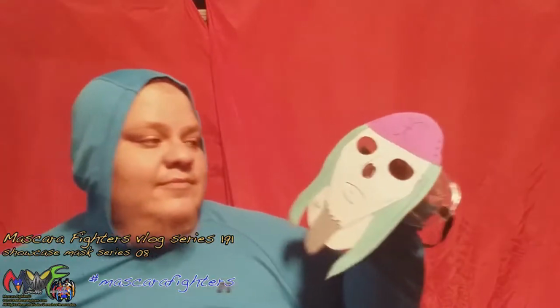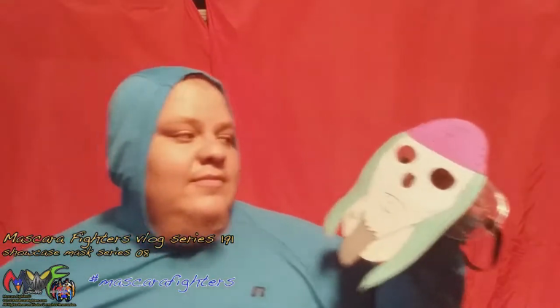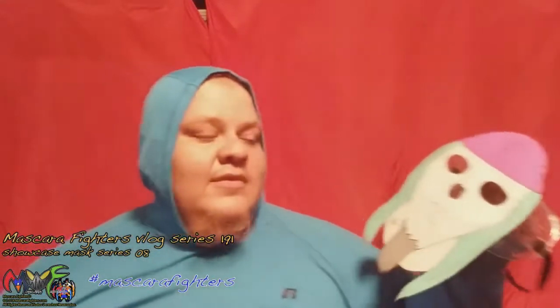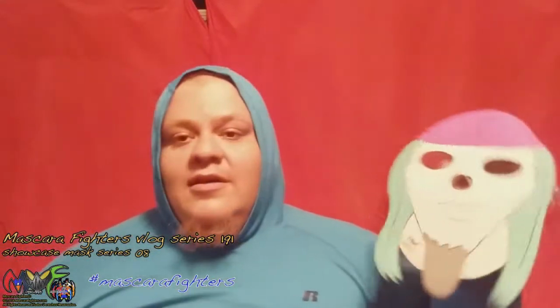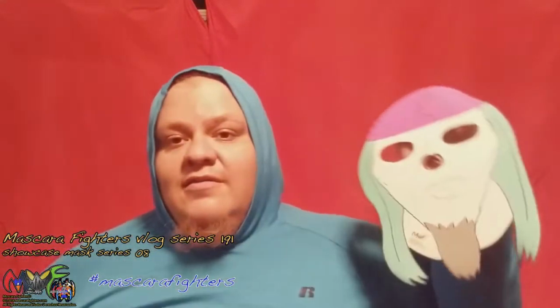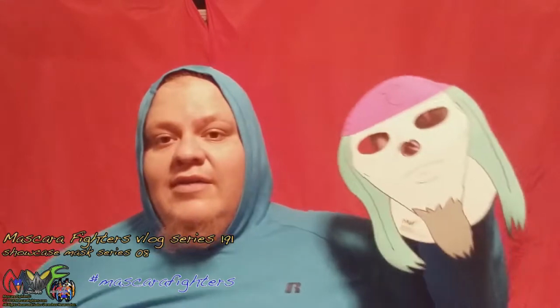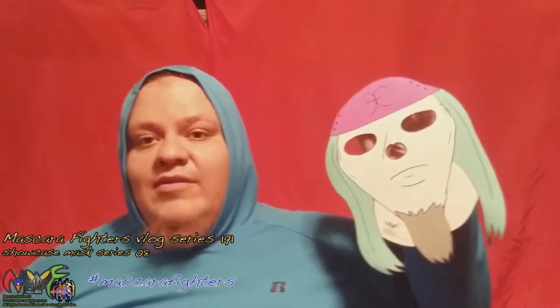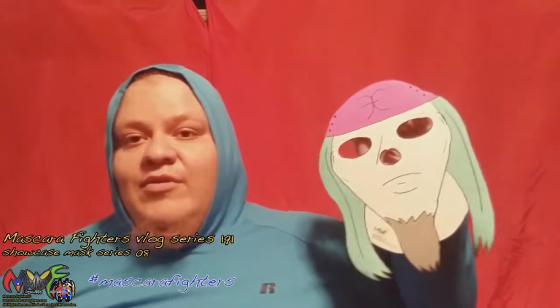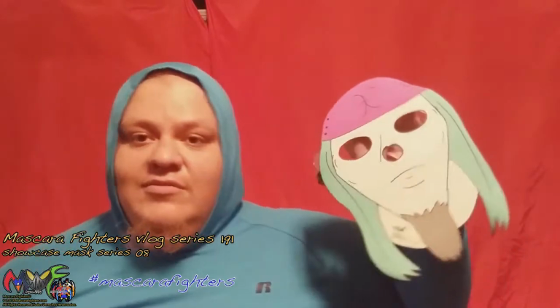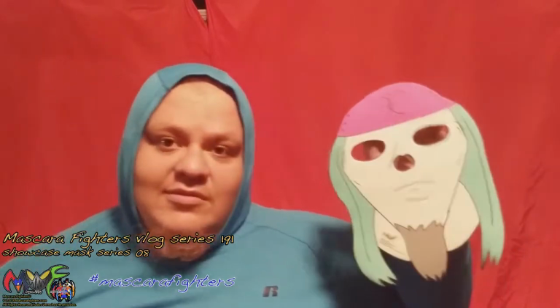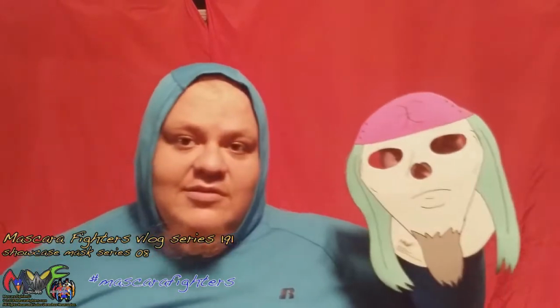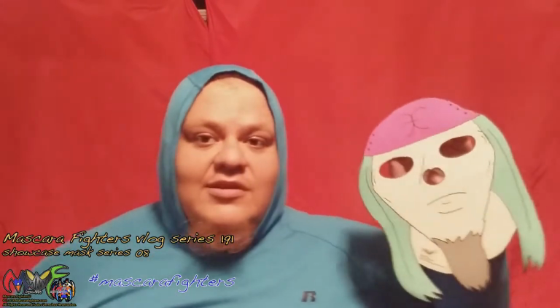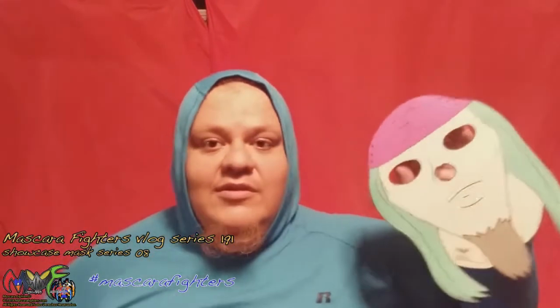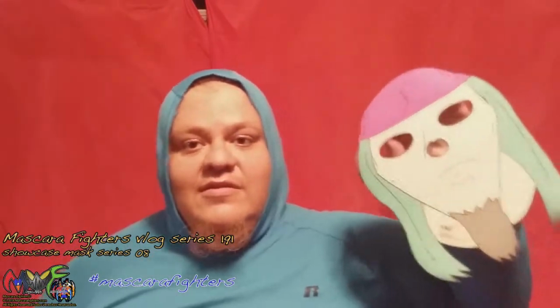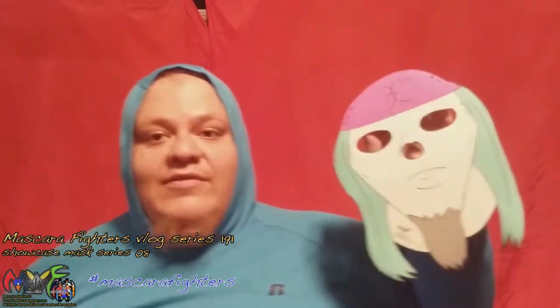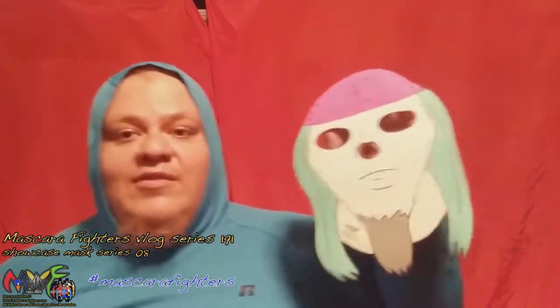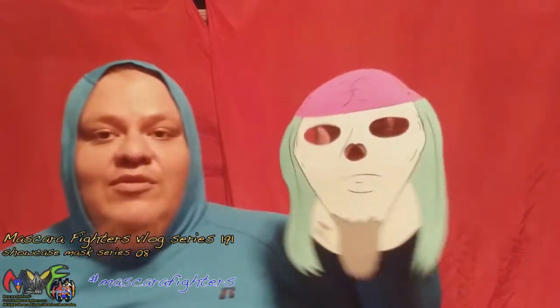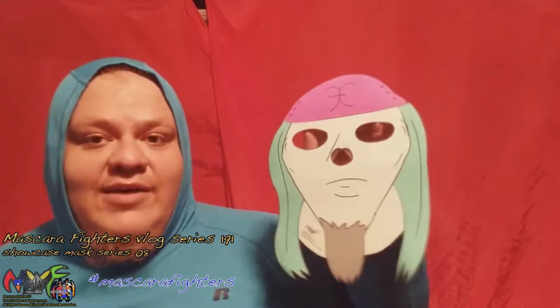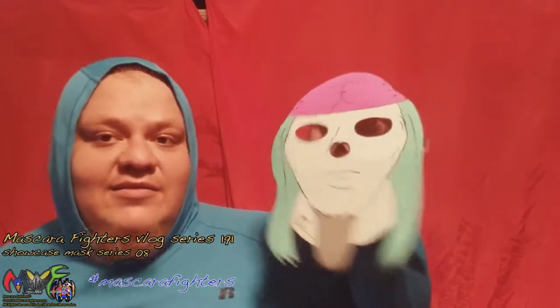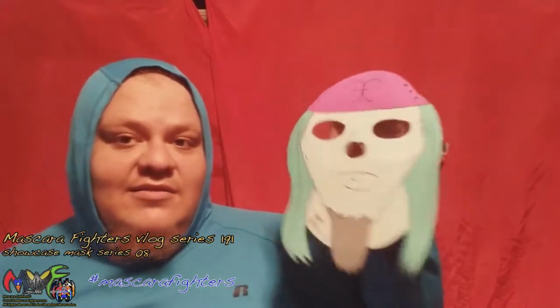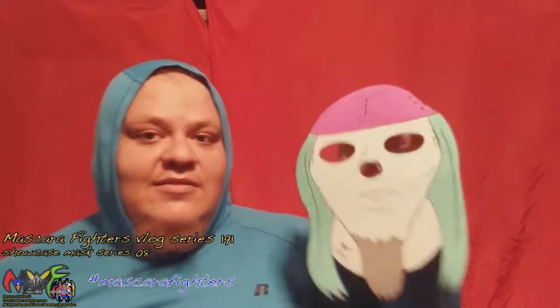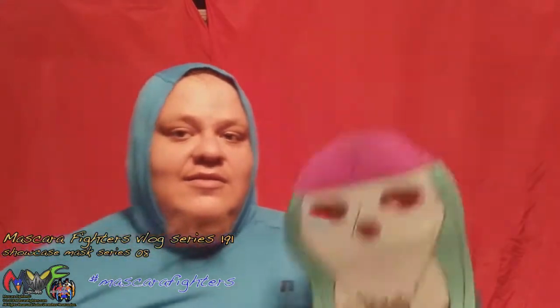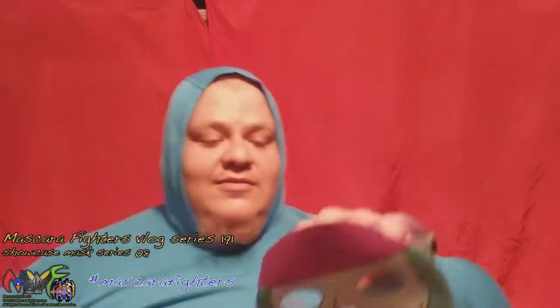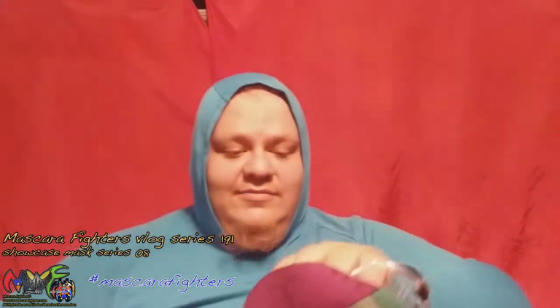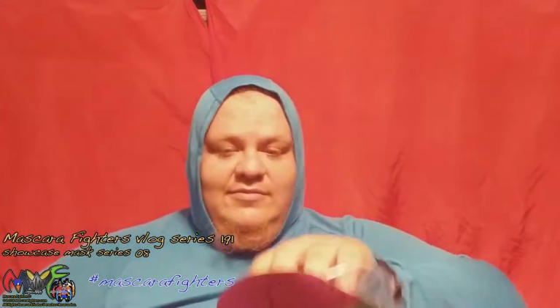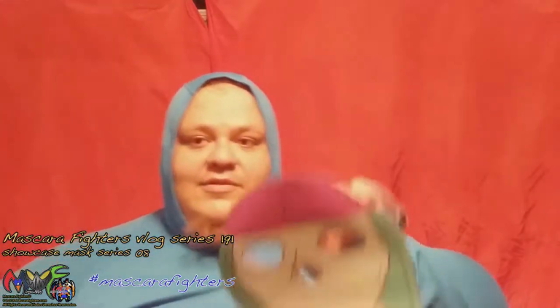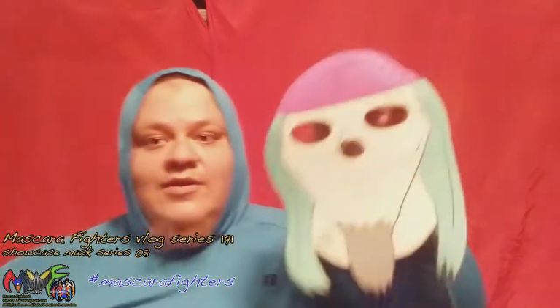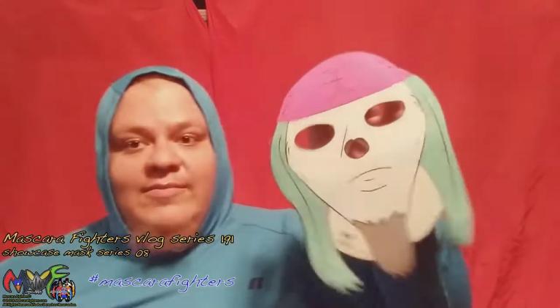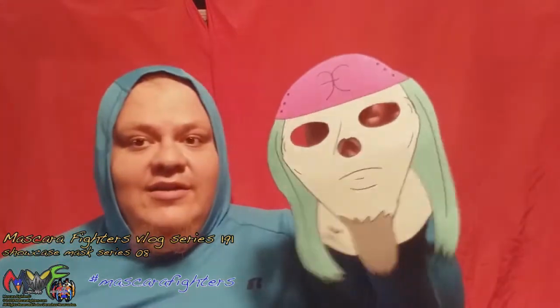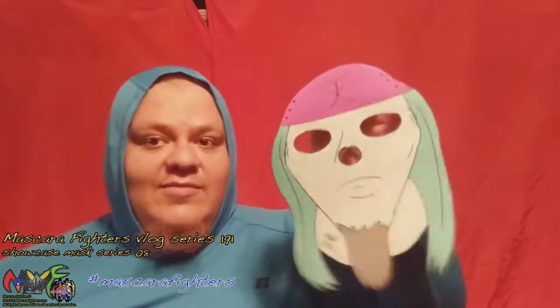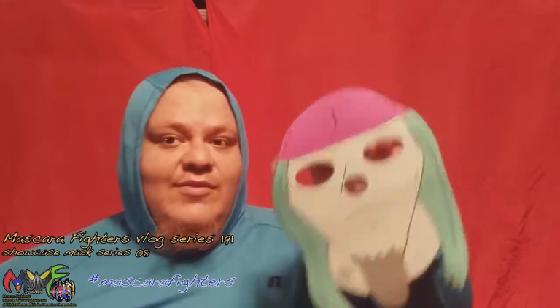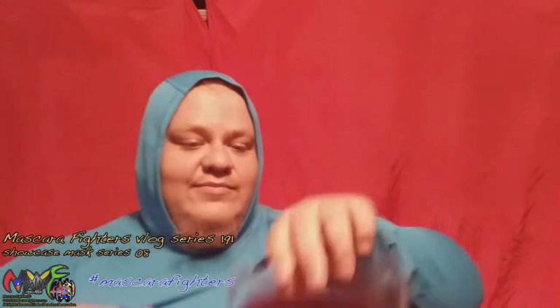Next is Evan Immortal. This is the Evan Immortal Mask. He's one of the bad guys, by the way.